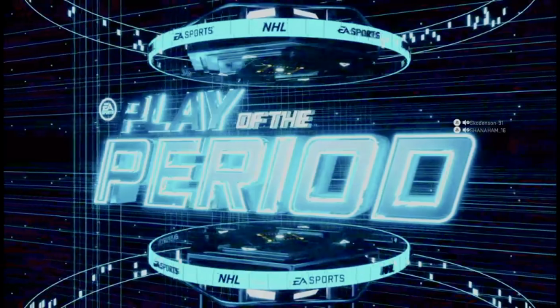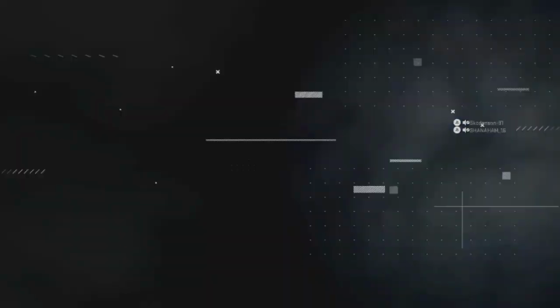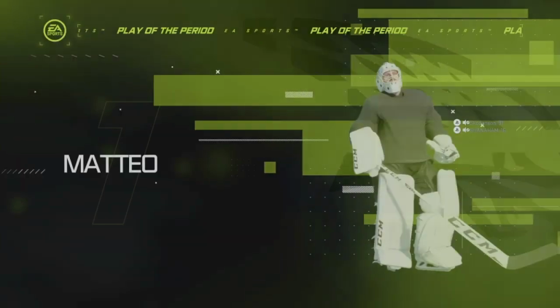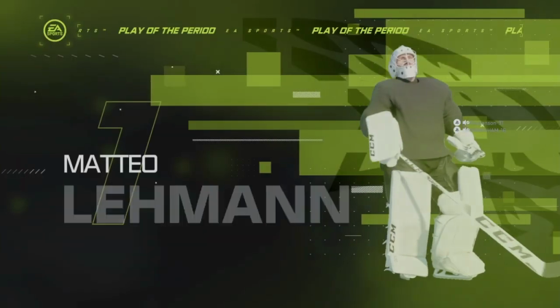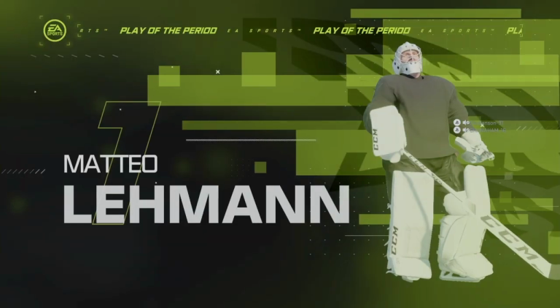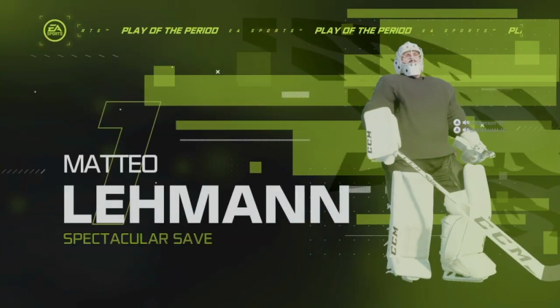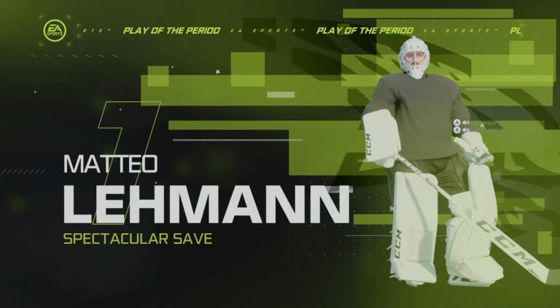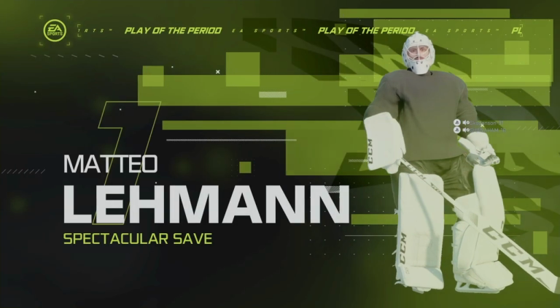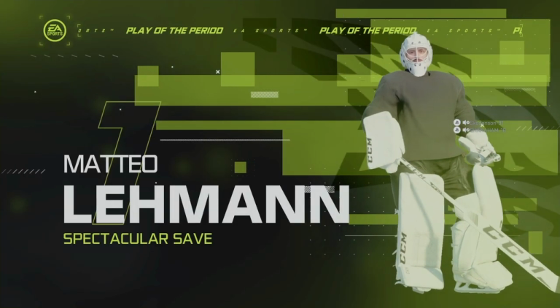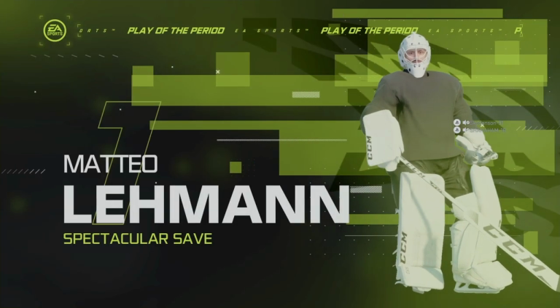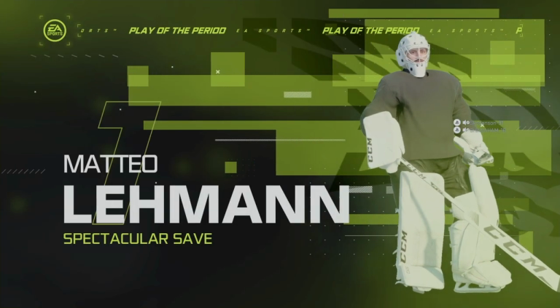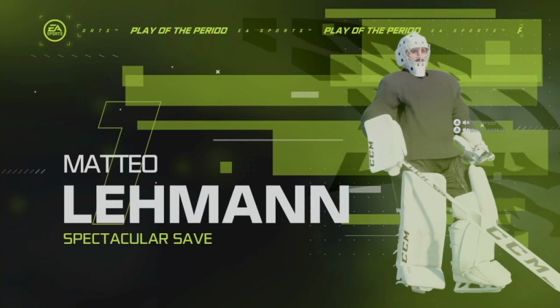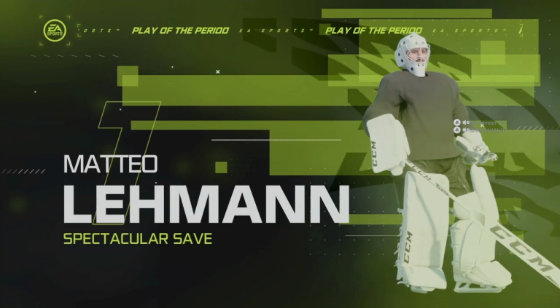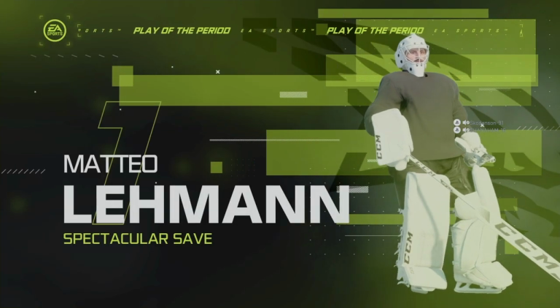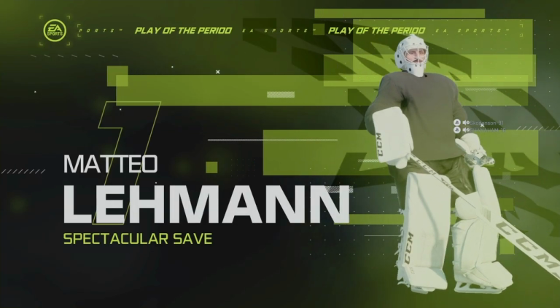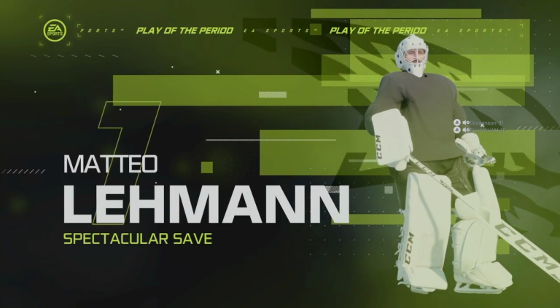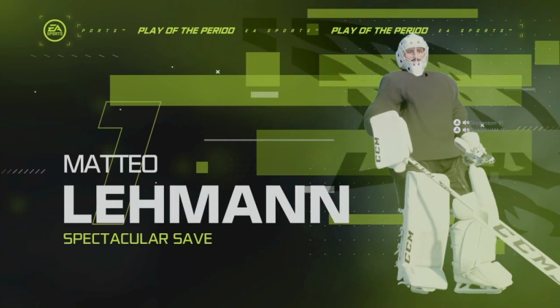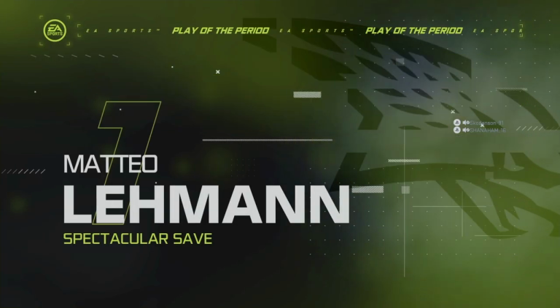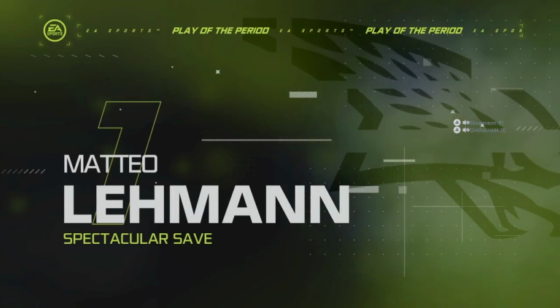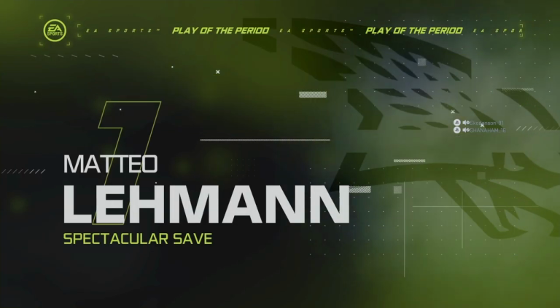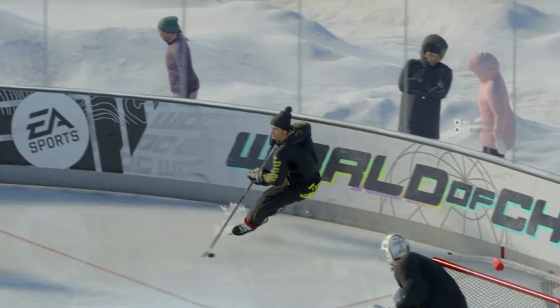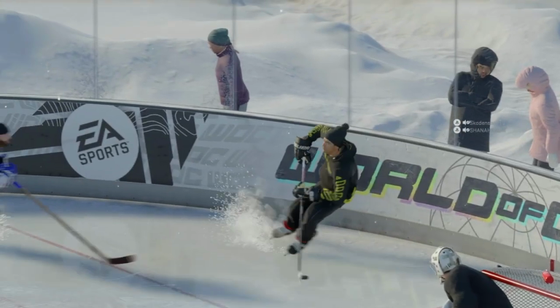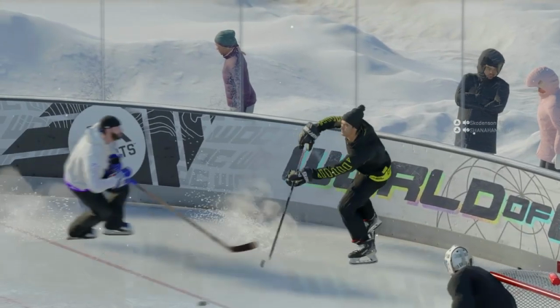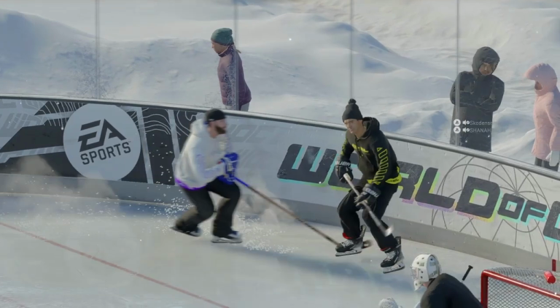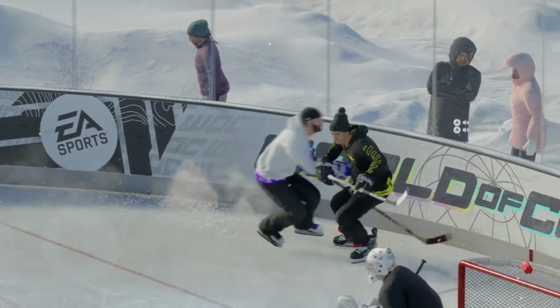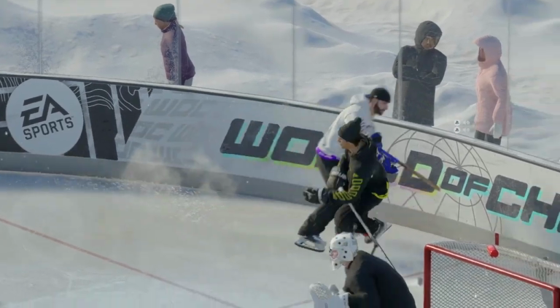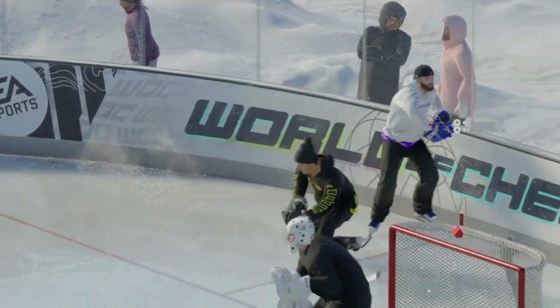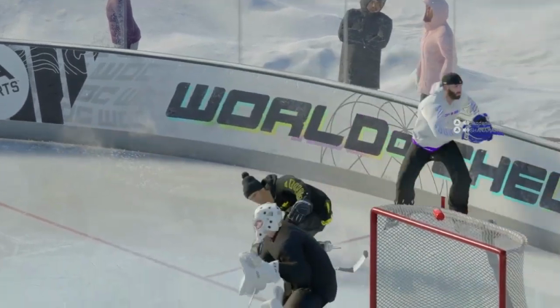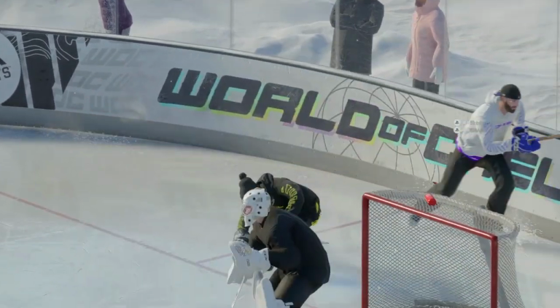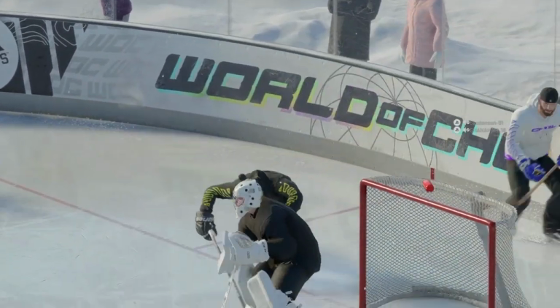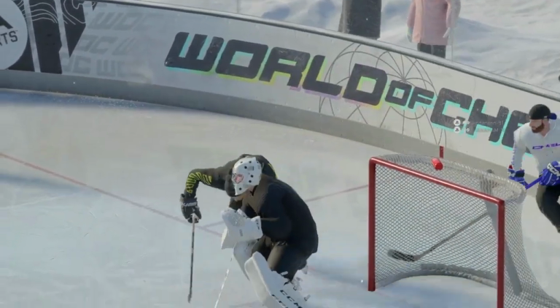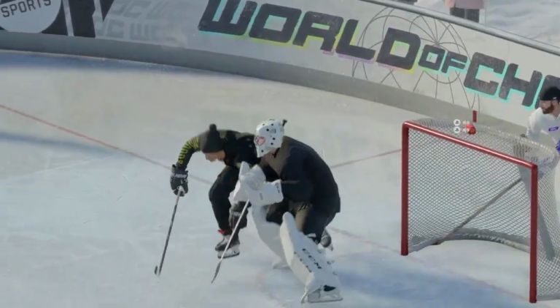Period number one is done! We're going to come back in just a quick moment with period number two — stay with us!